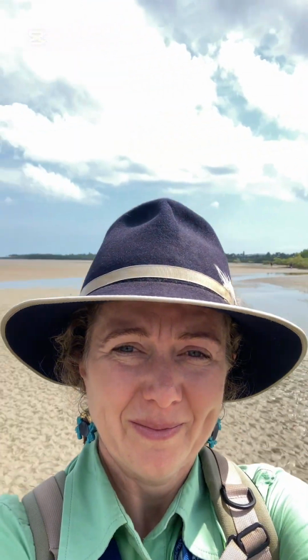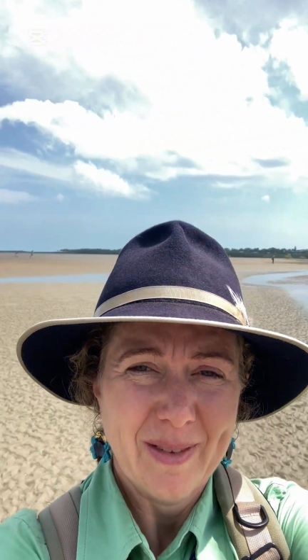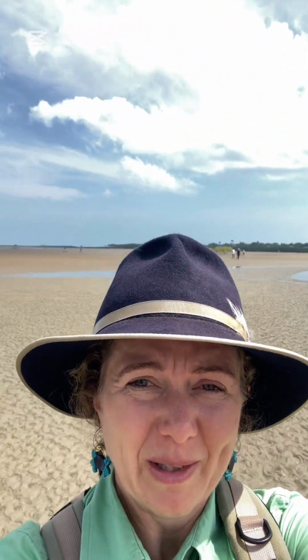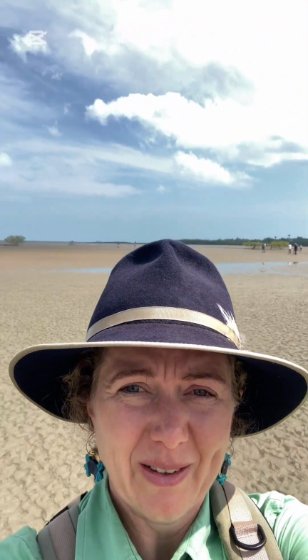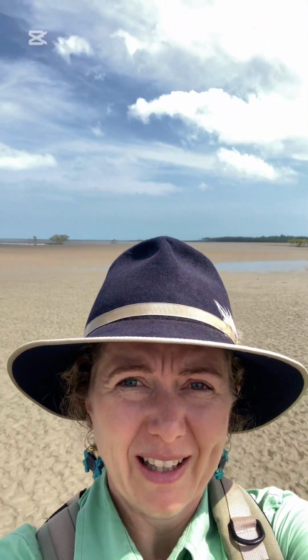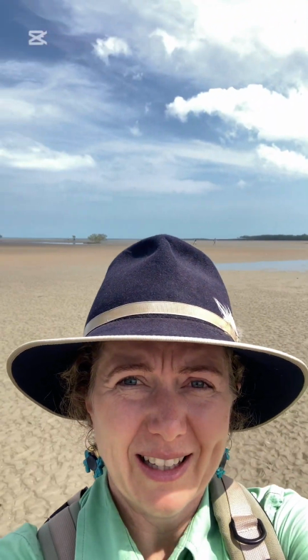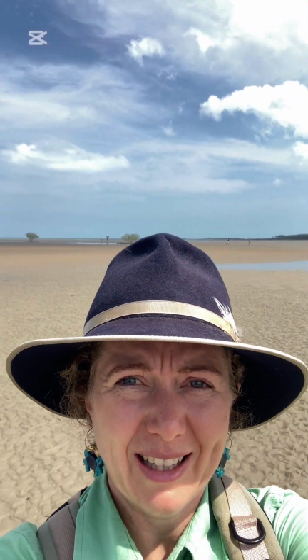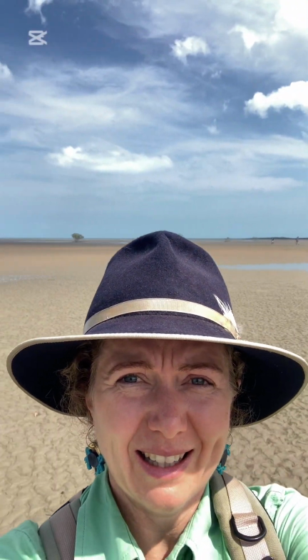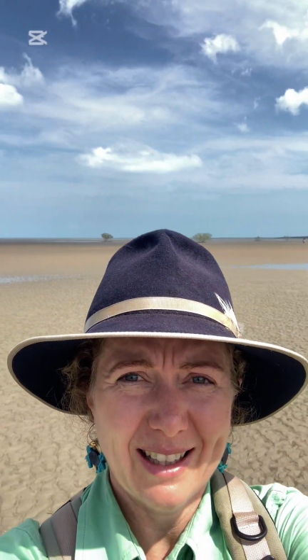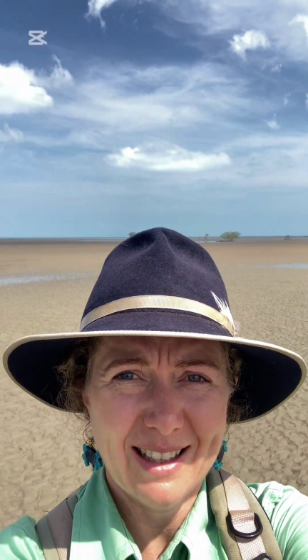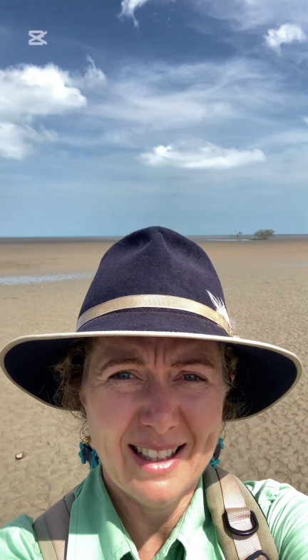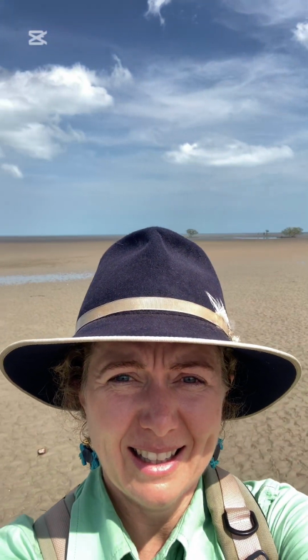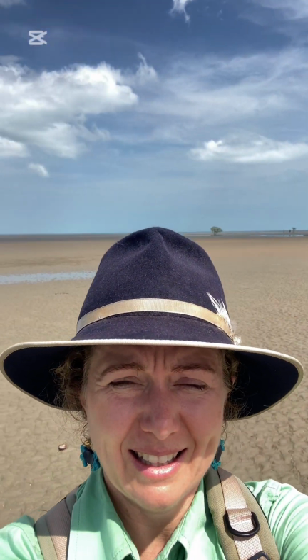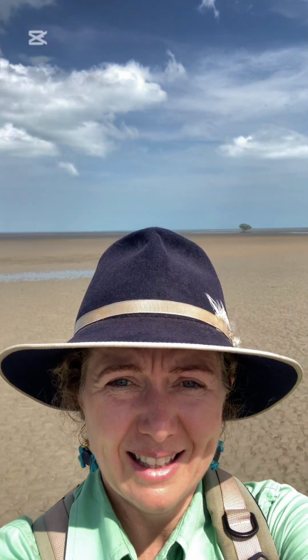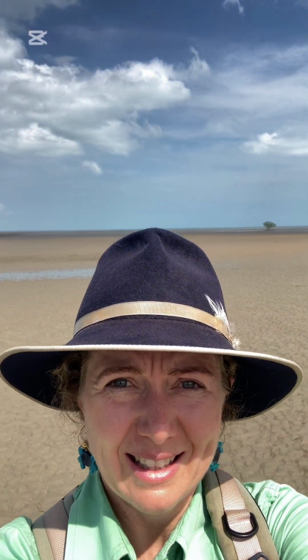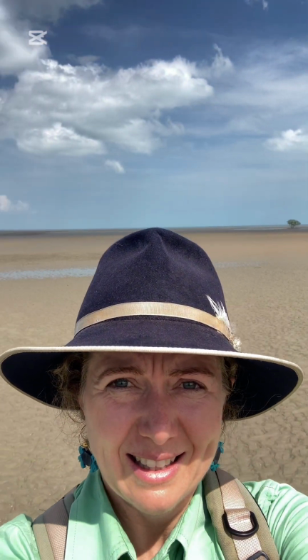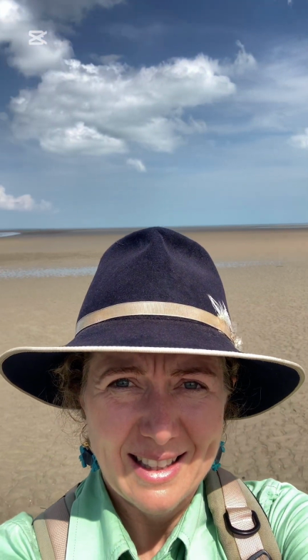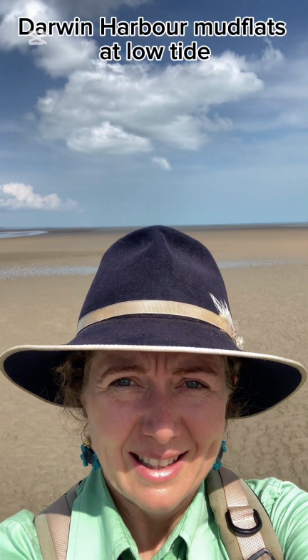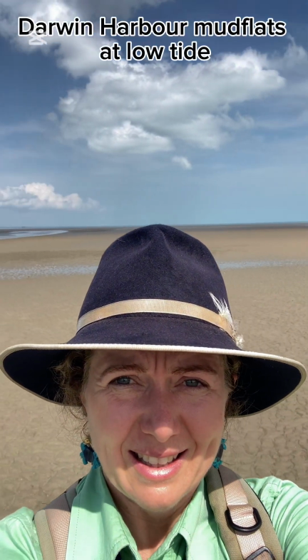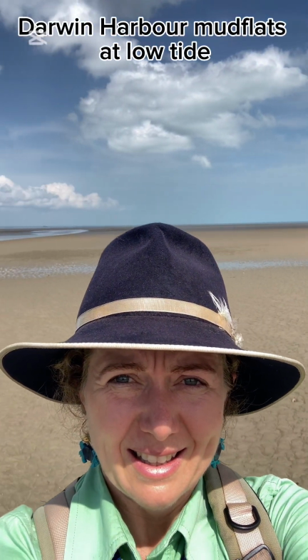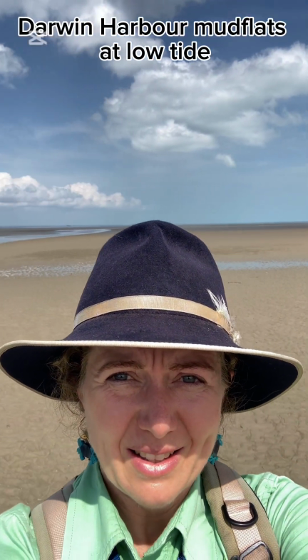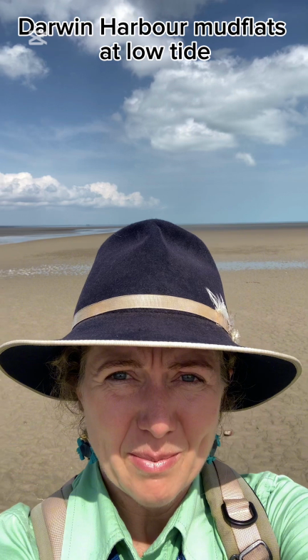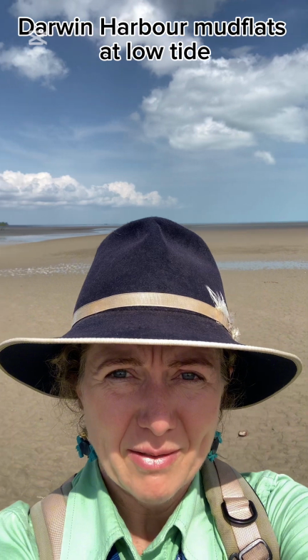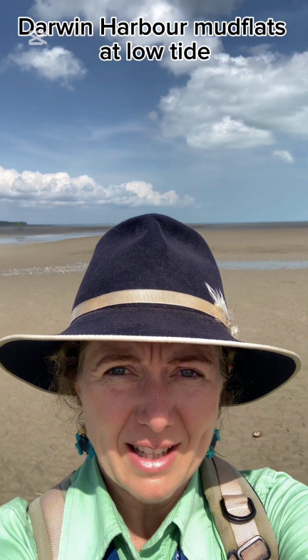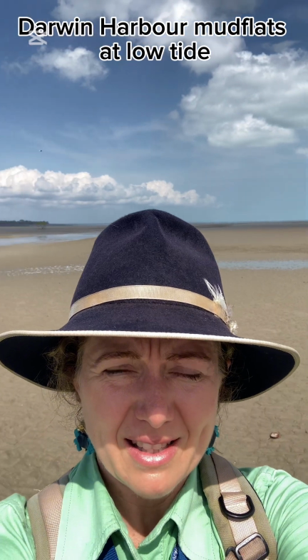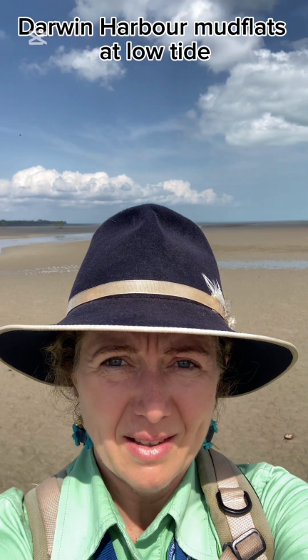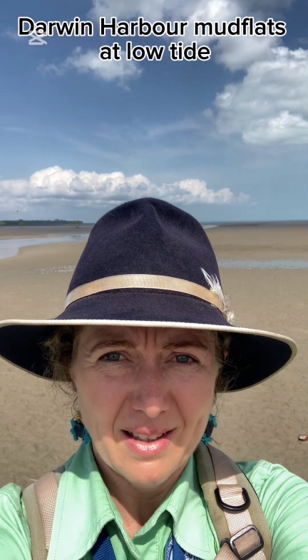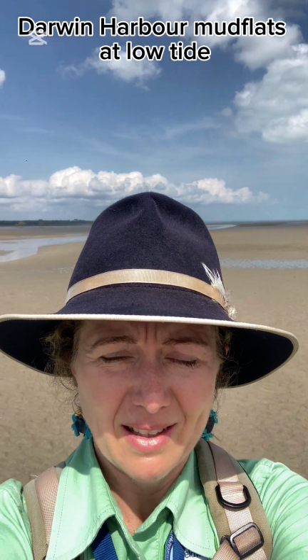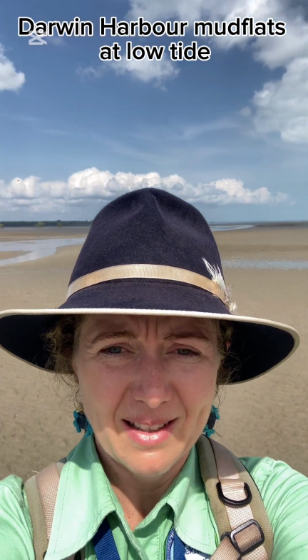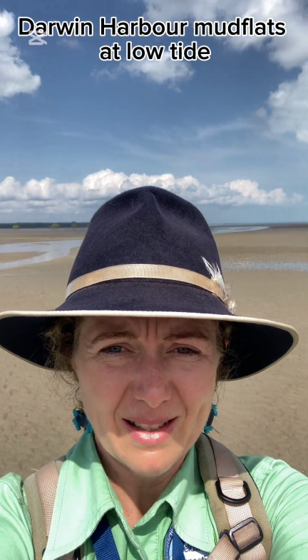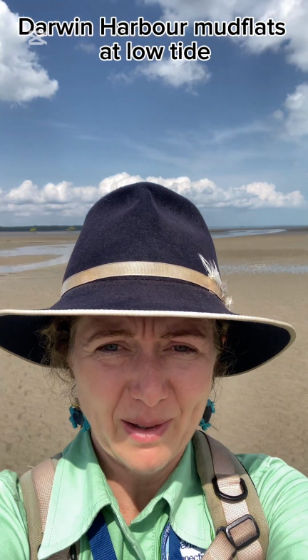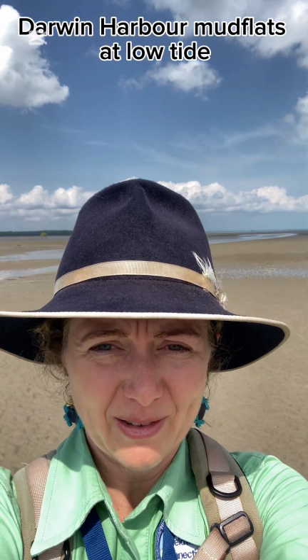But look at those mudflats. Just beautiful.